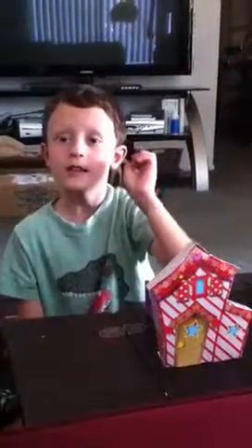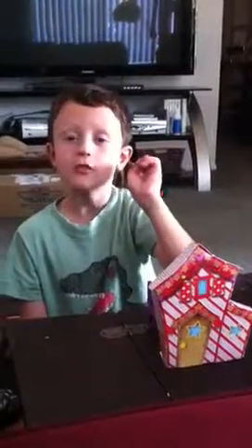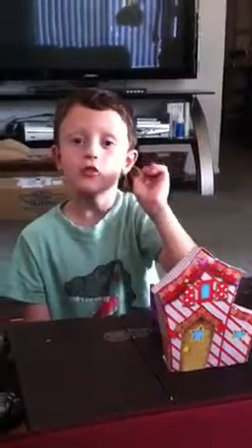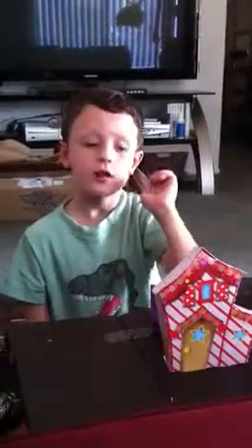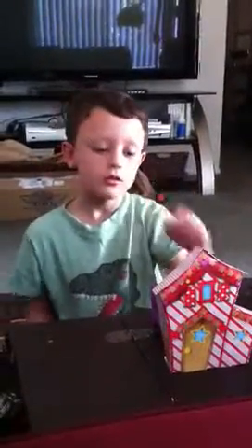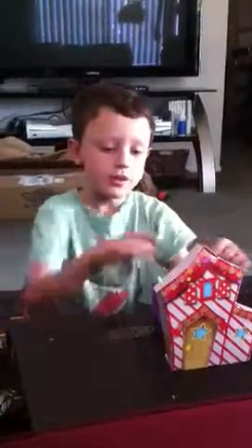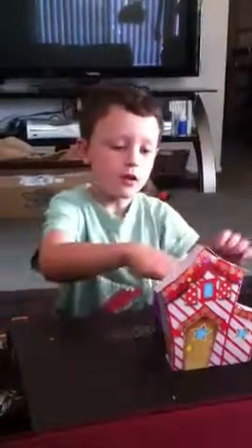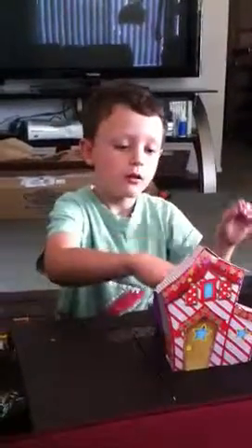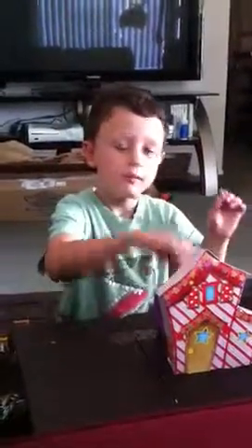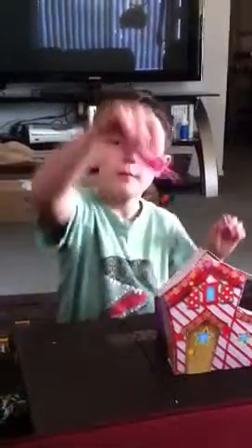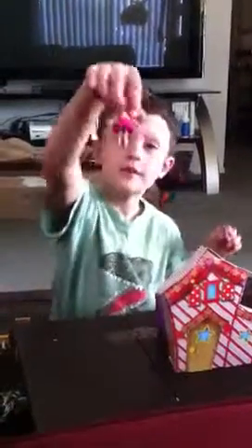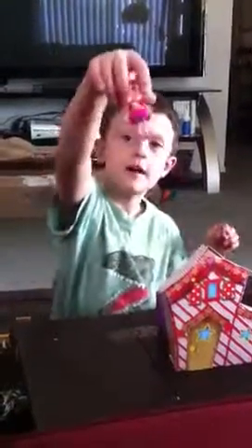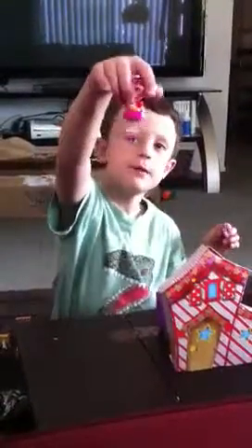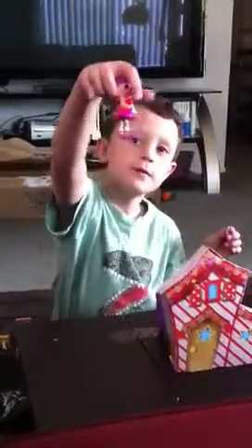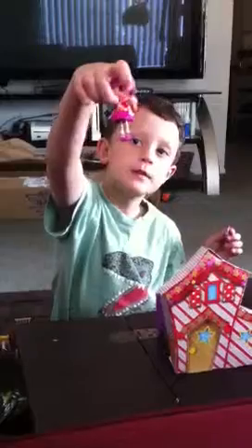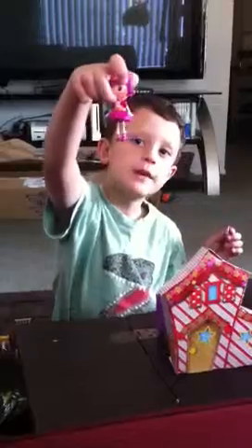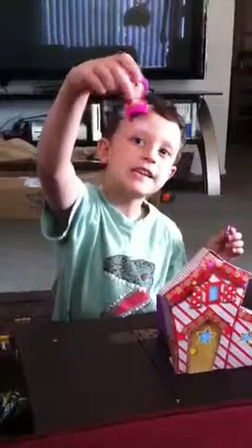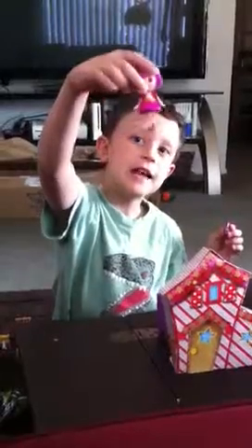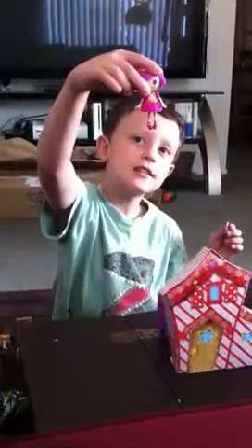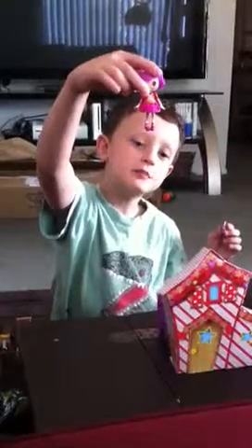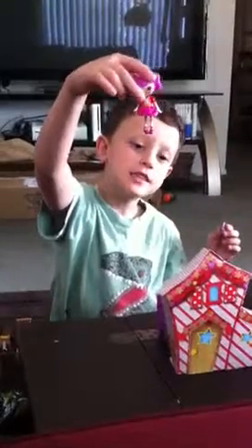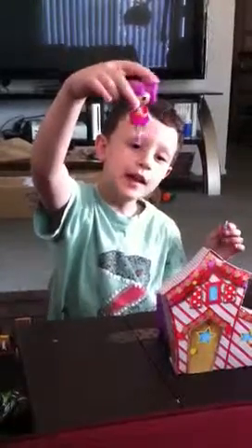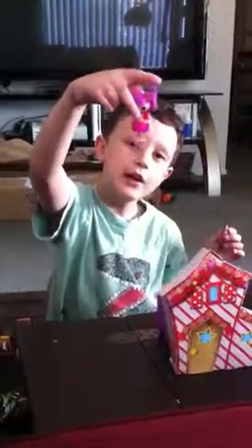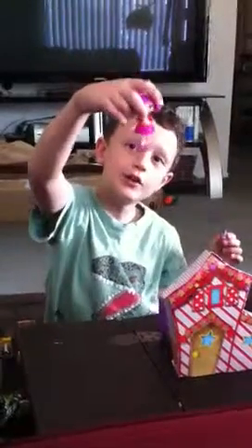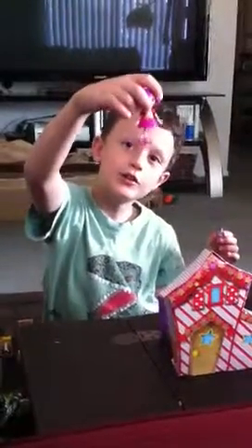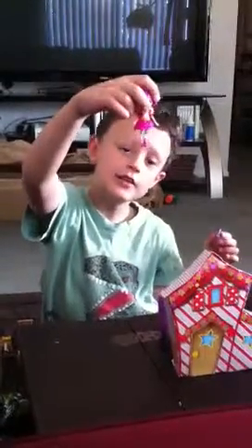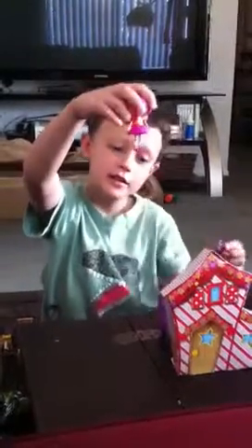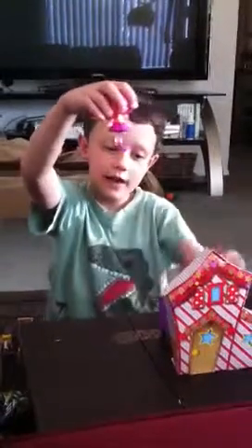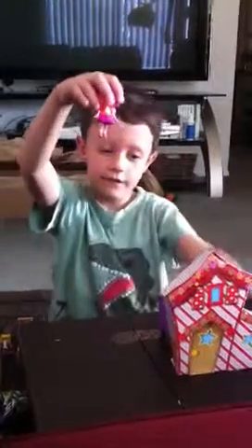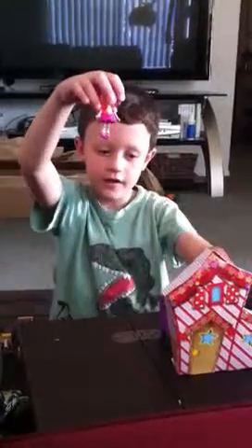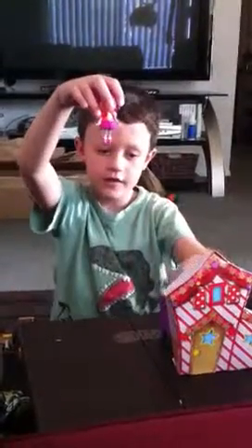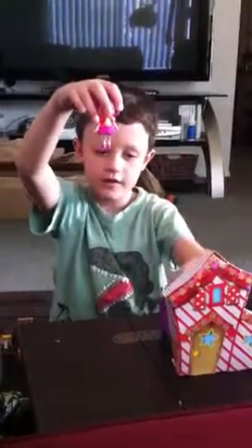This is my new Lala Loopsie doll, Peanut Big Top, mini Lala Loopsie, and a new little outfit here.